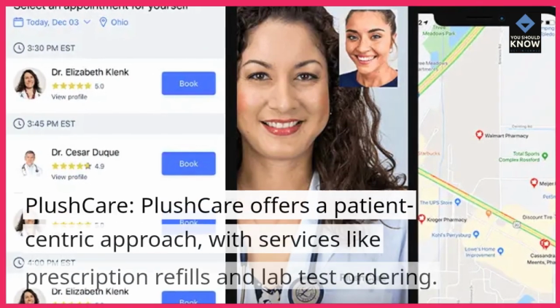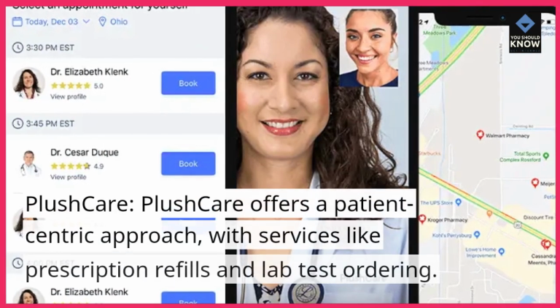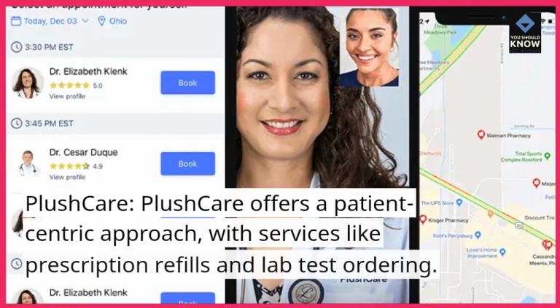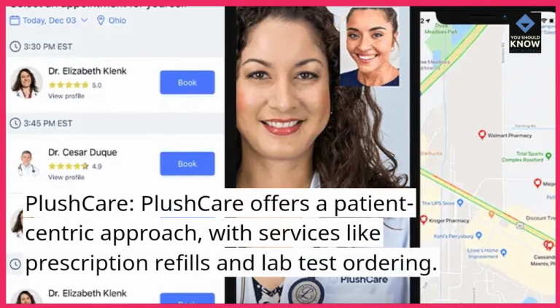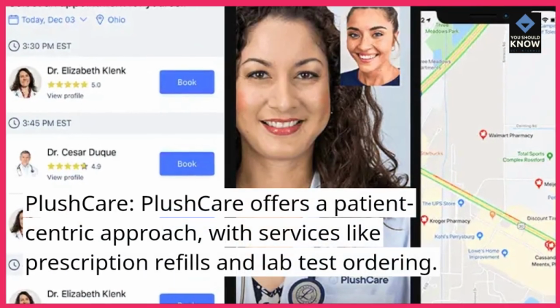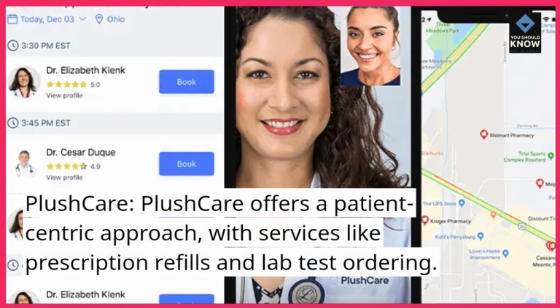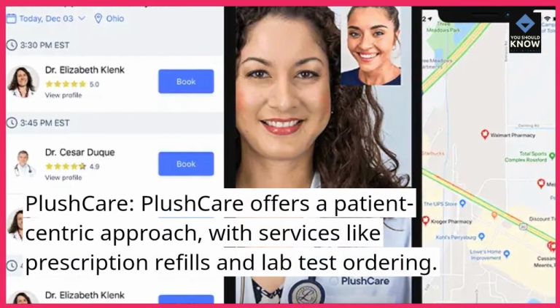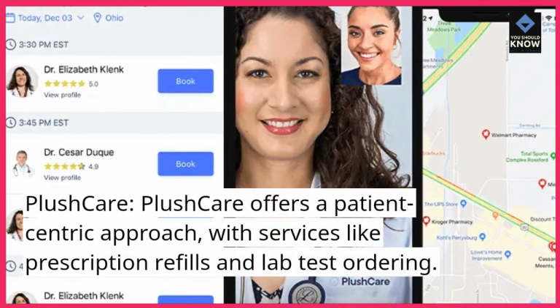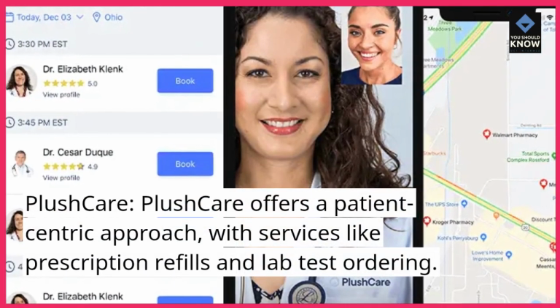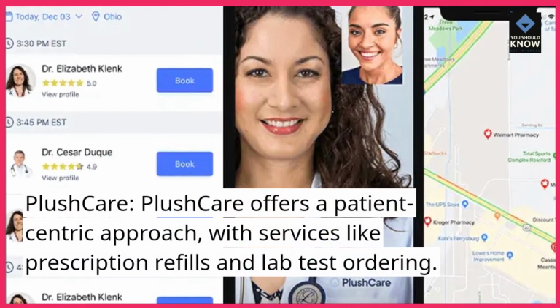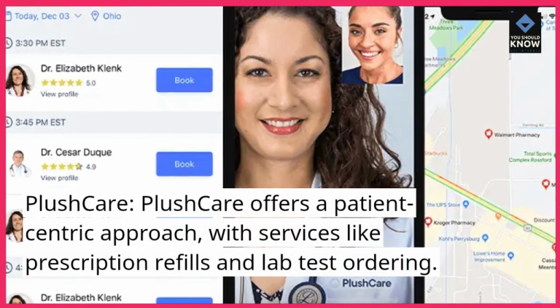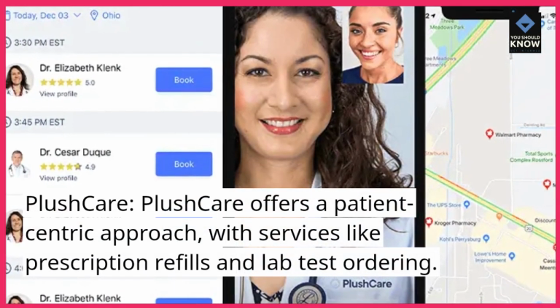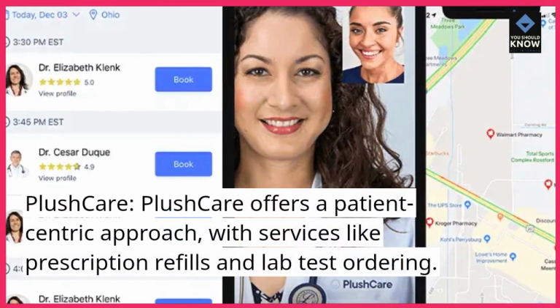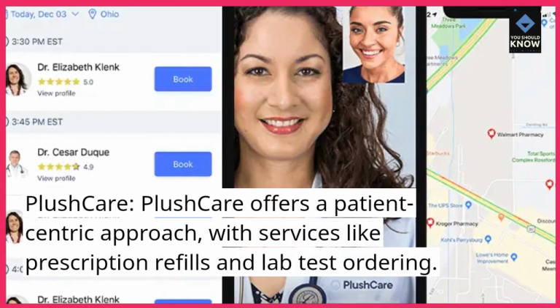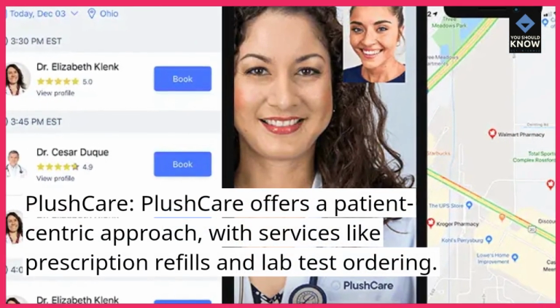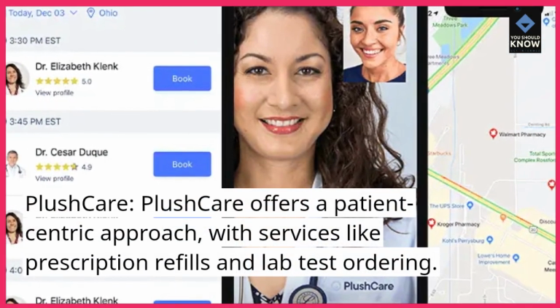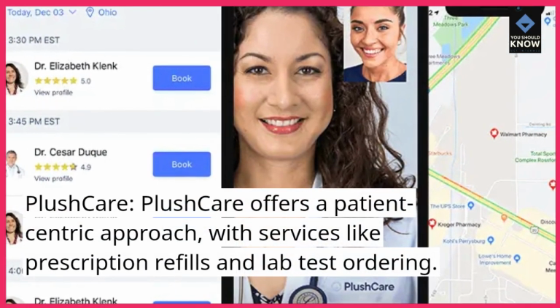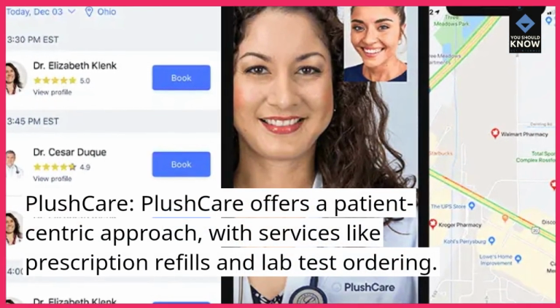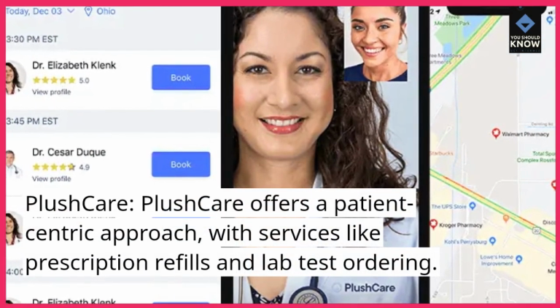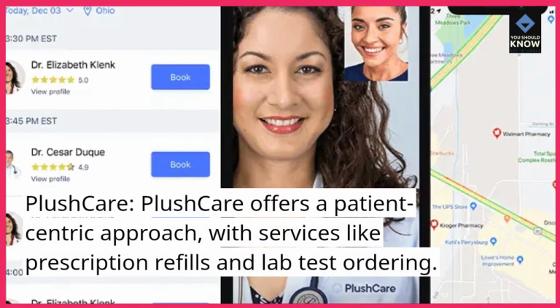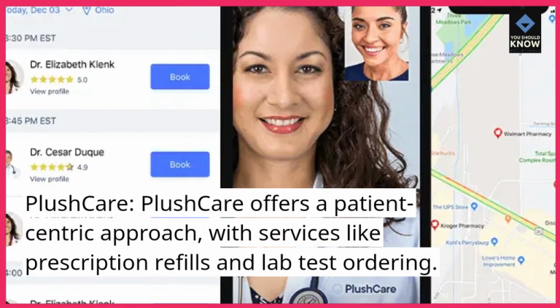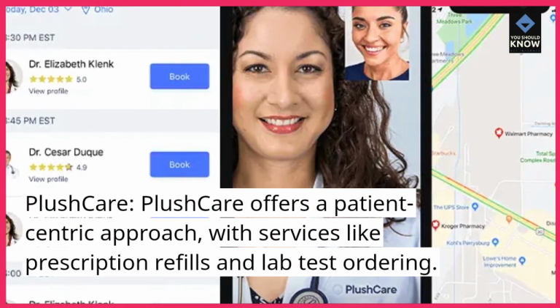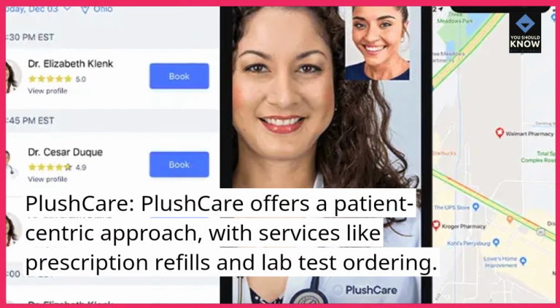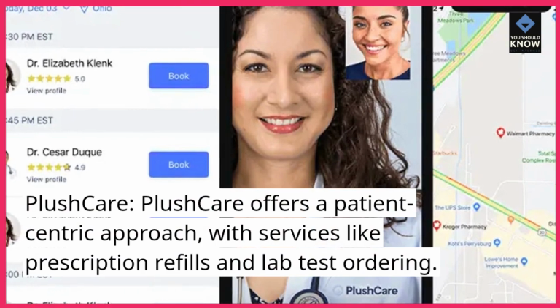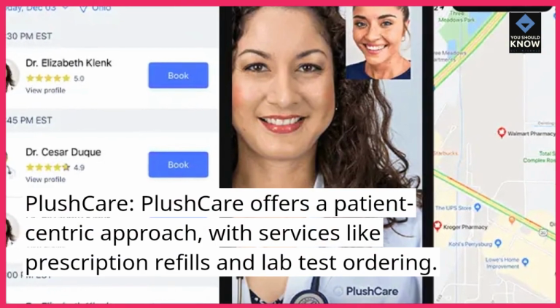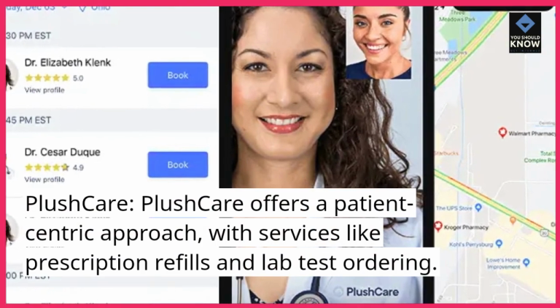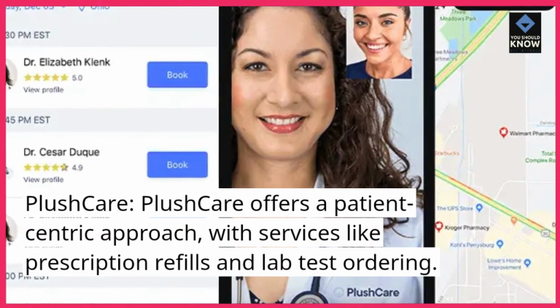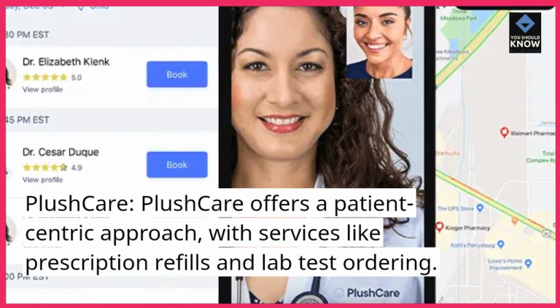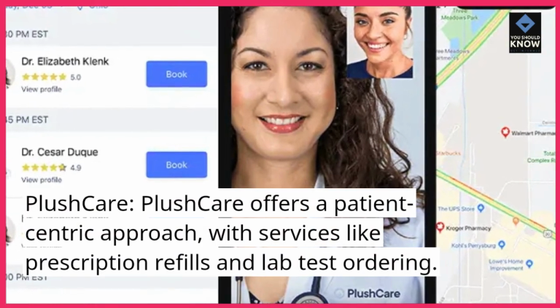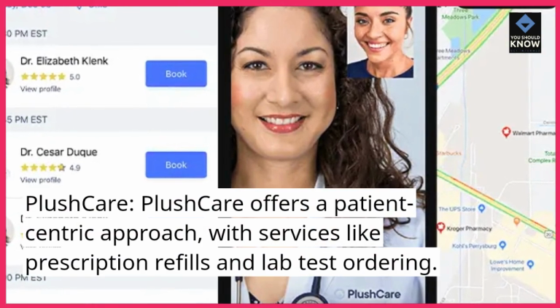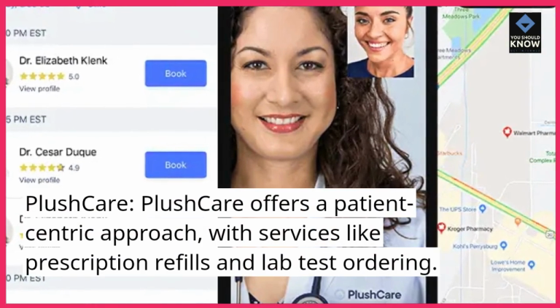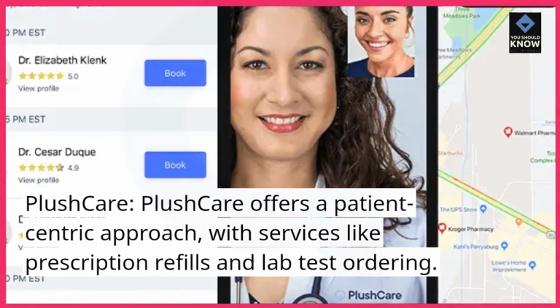PlushCare offers a patient-centric approach, with services like prescription refills and lab test ordering.